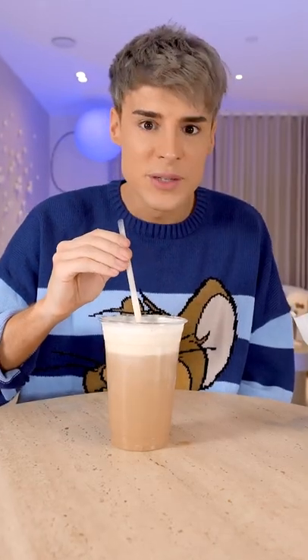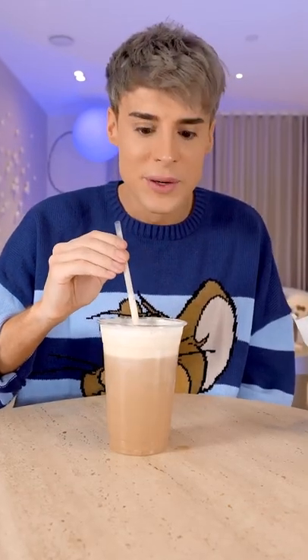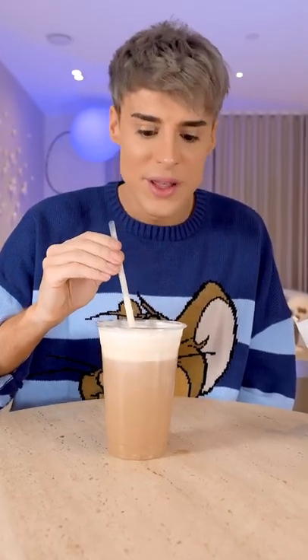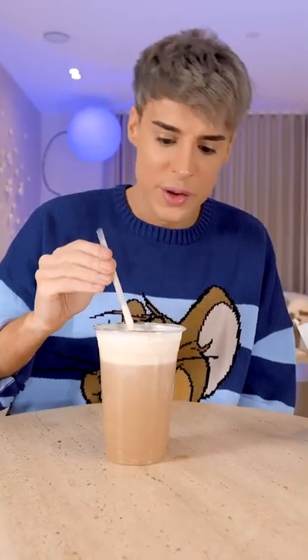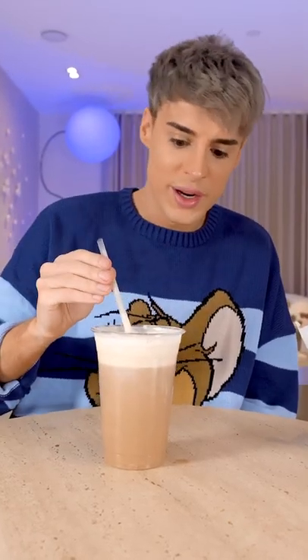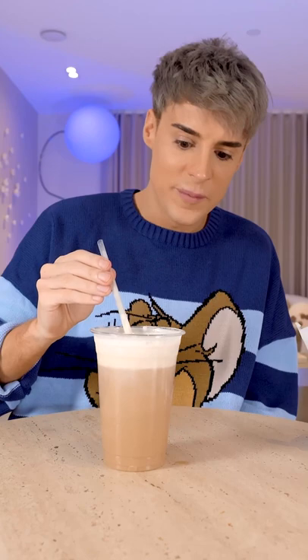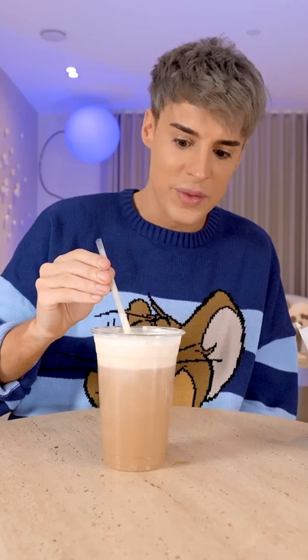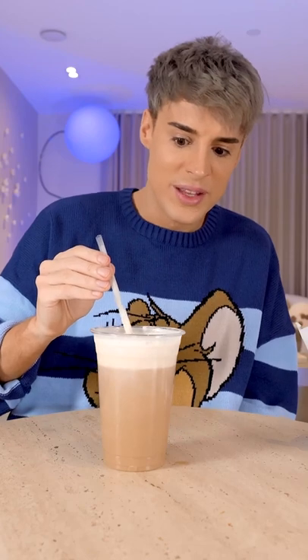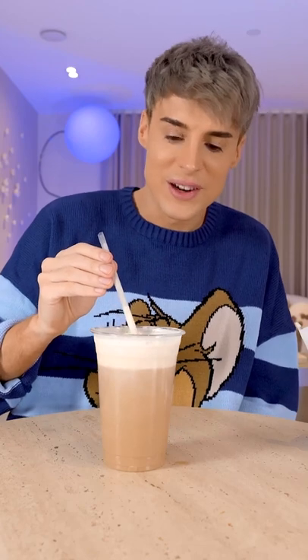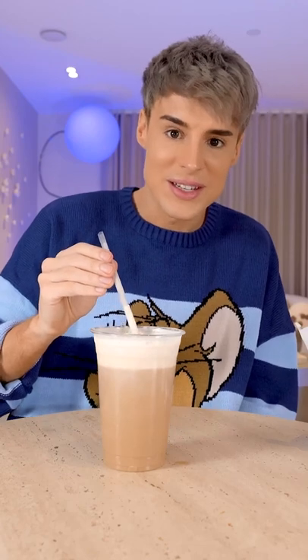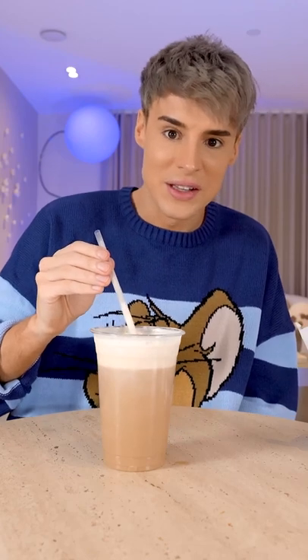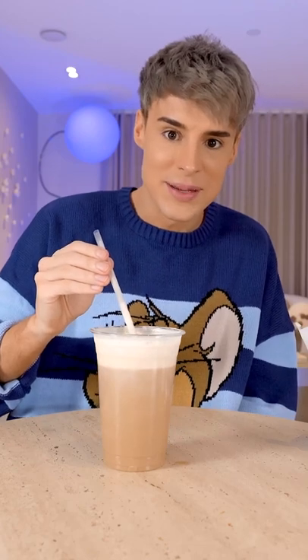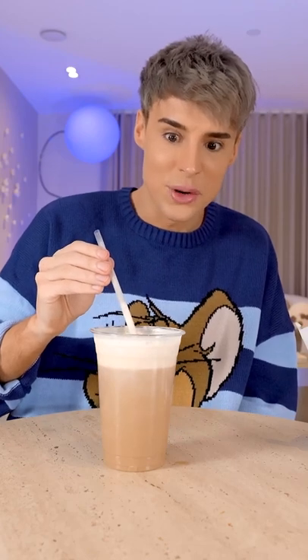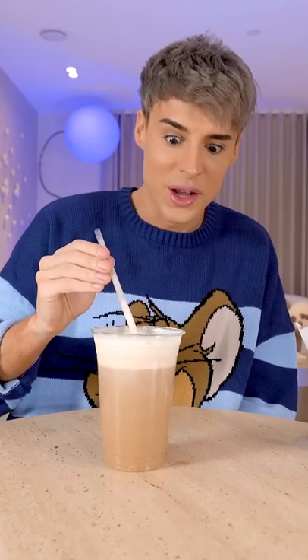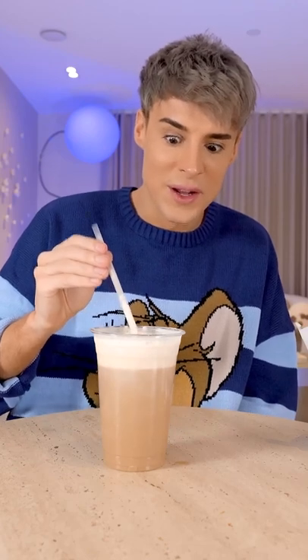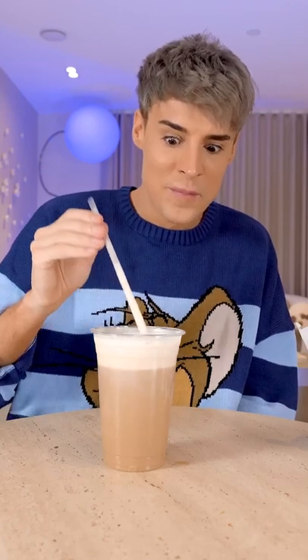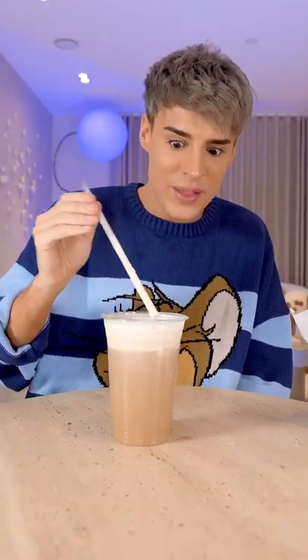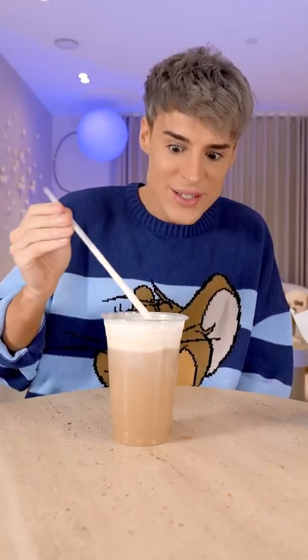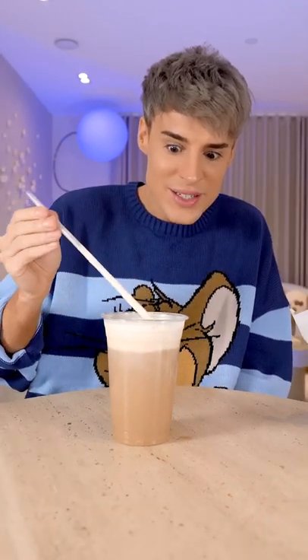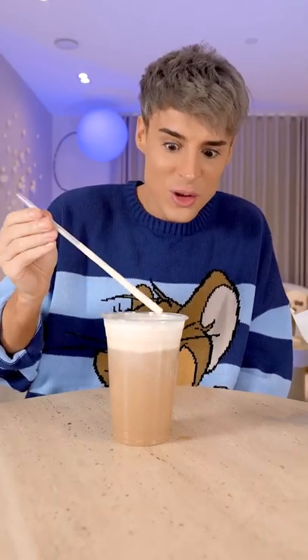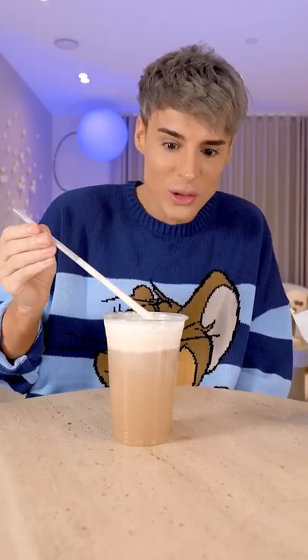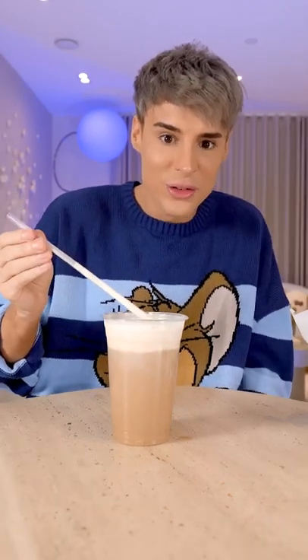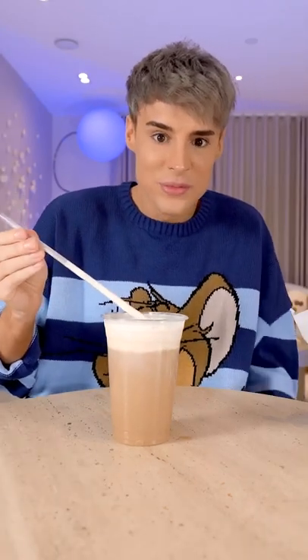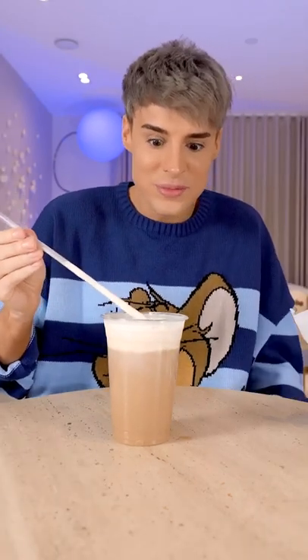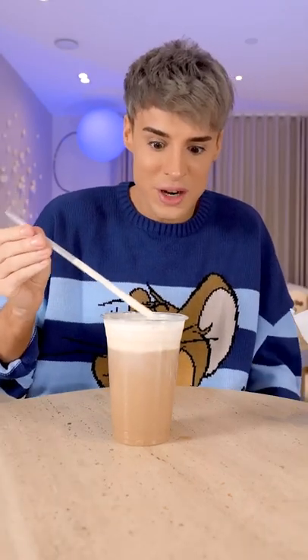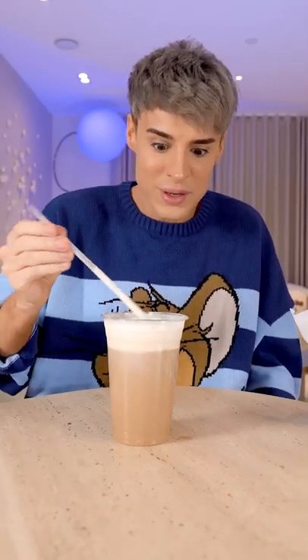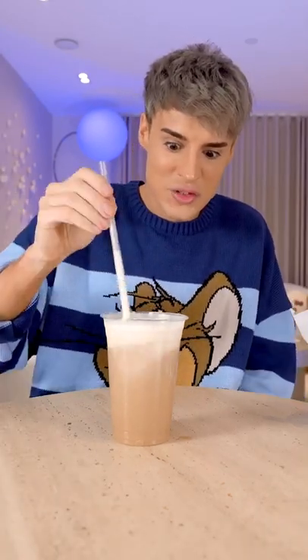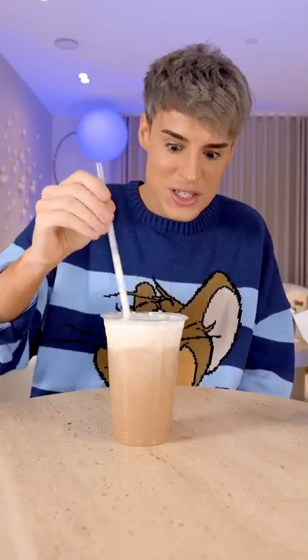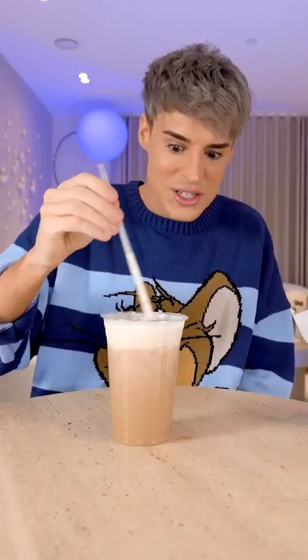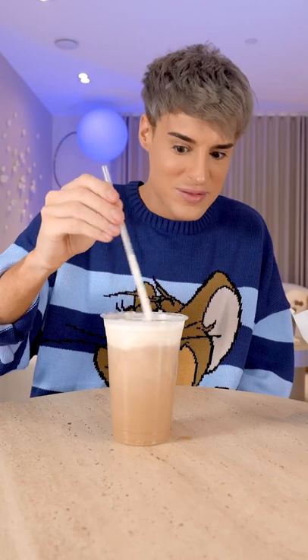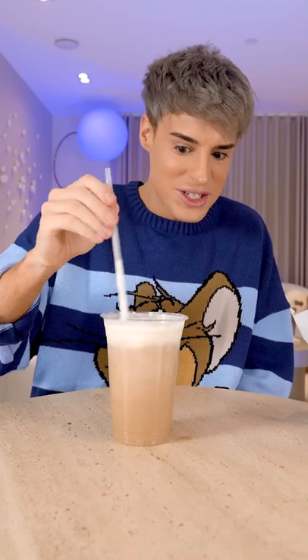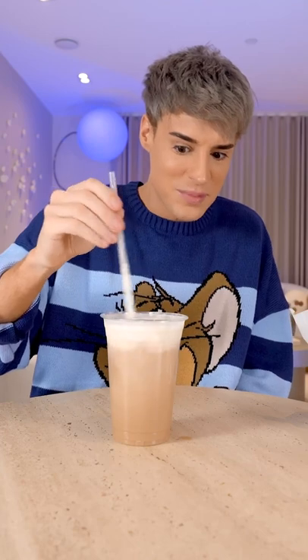Conspiracy theory: these are exactly the same product. This is the cold foam from Starbucks, just cheaper.